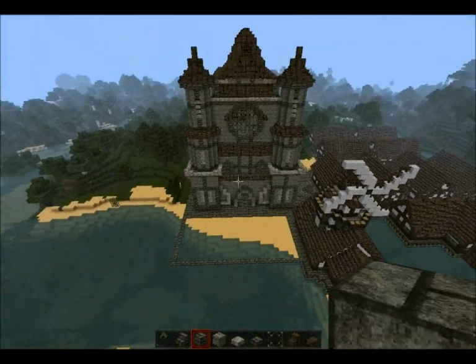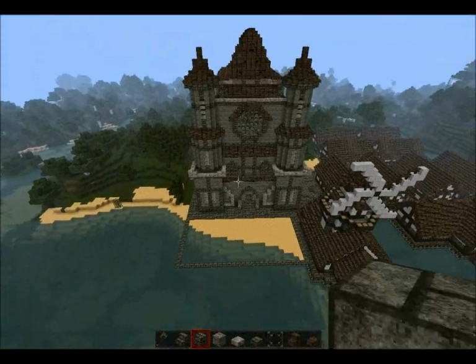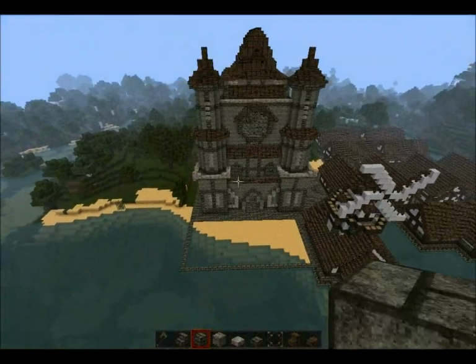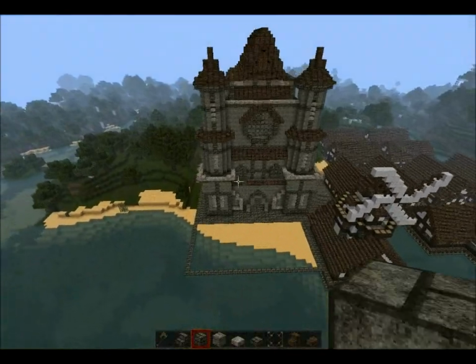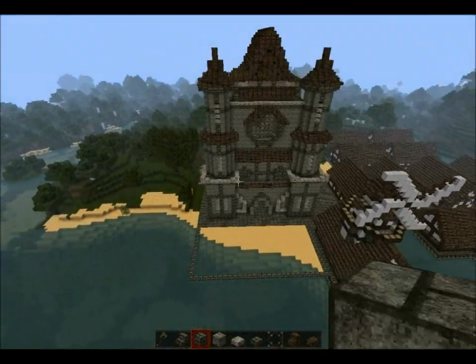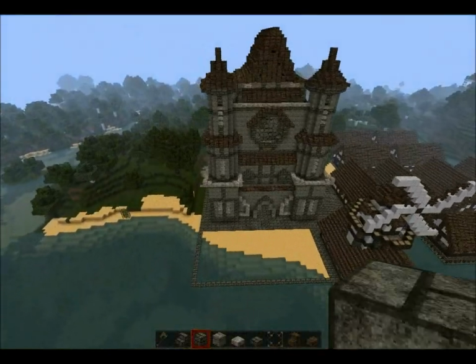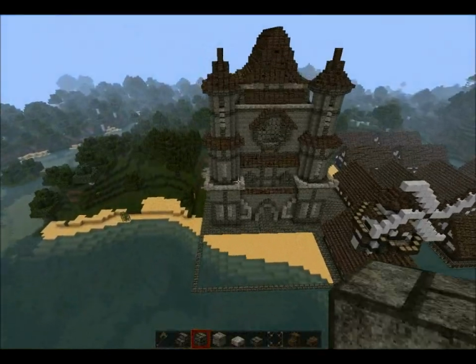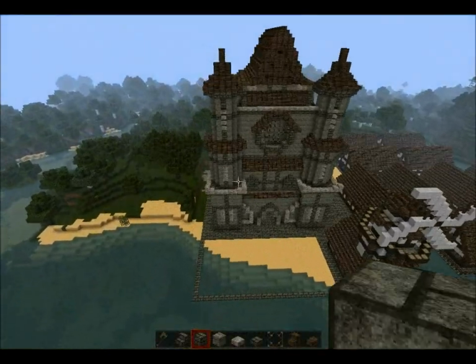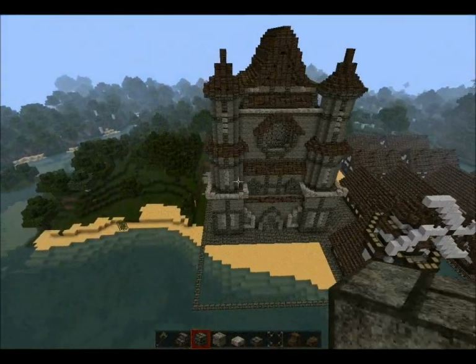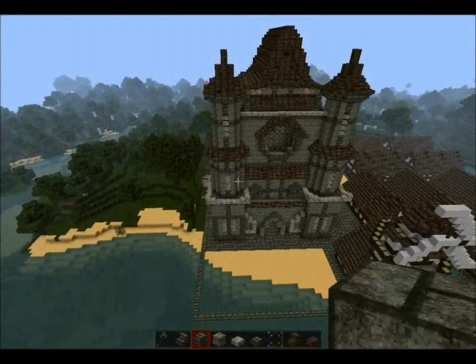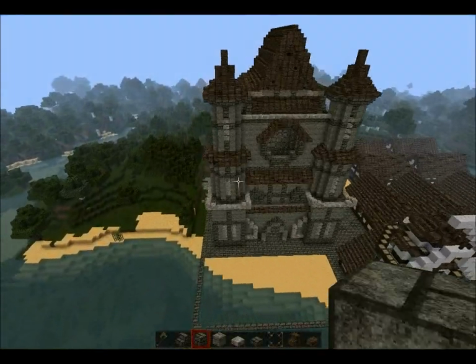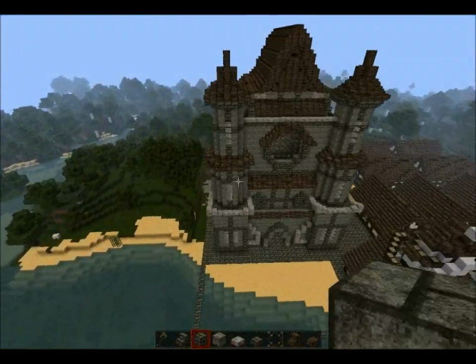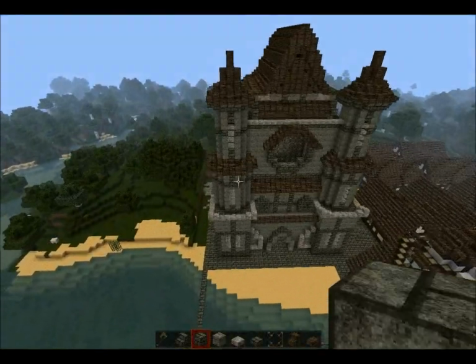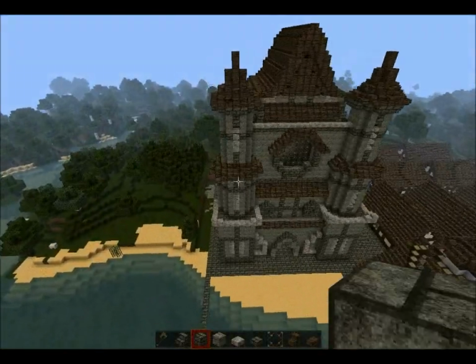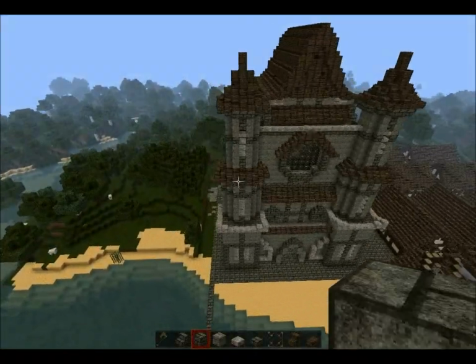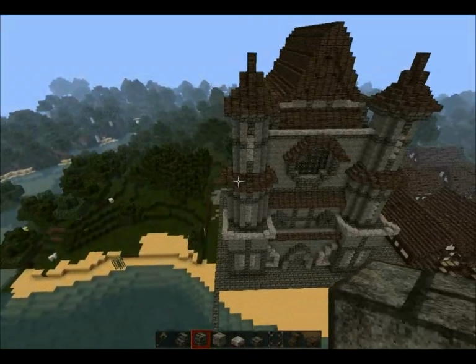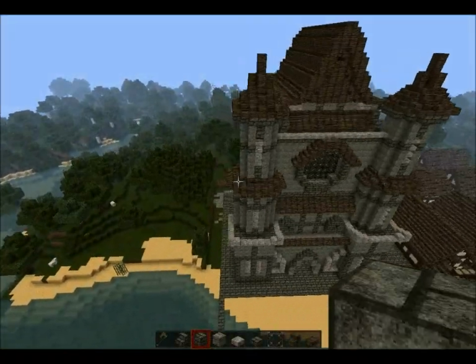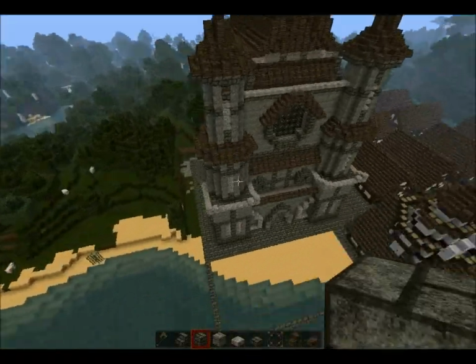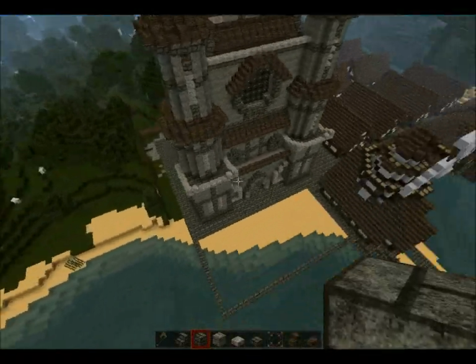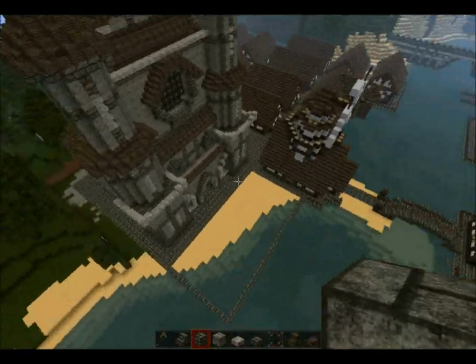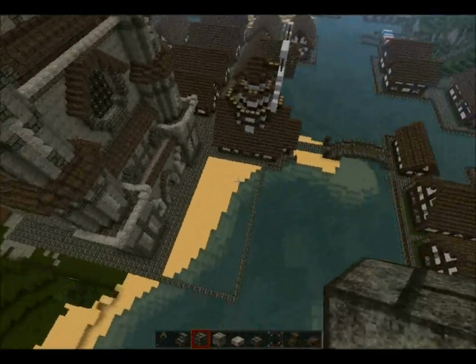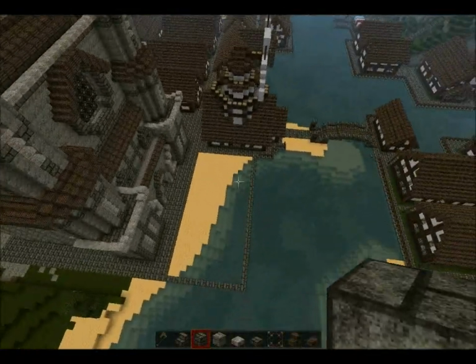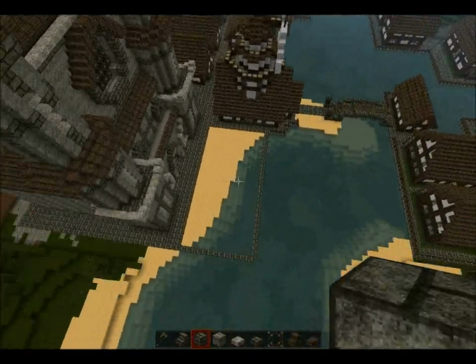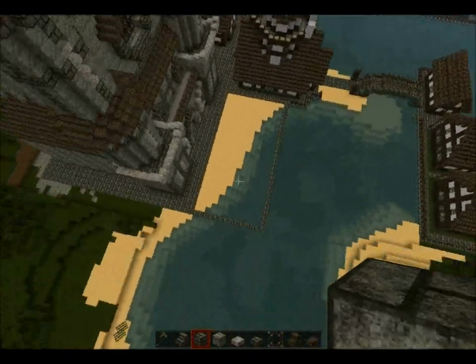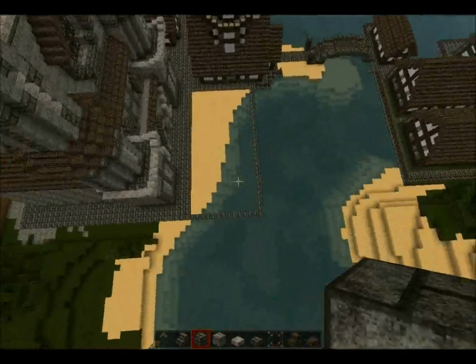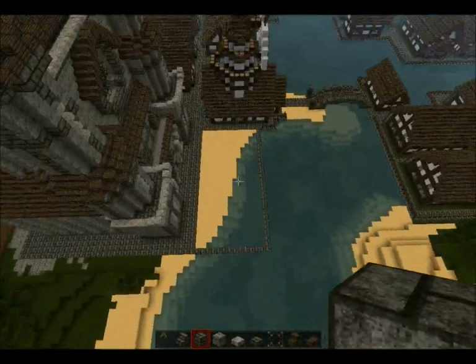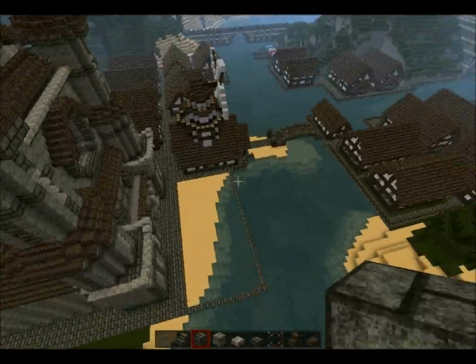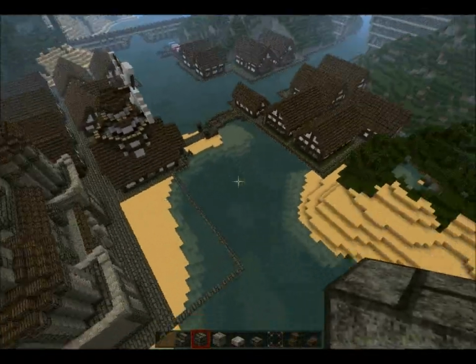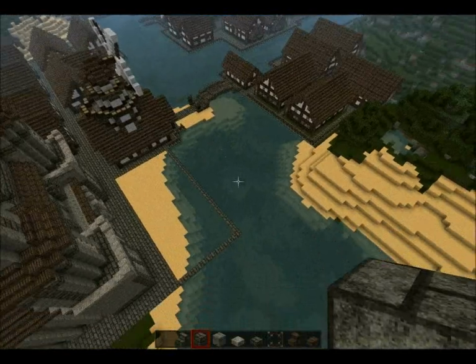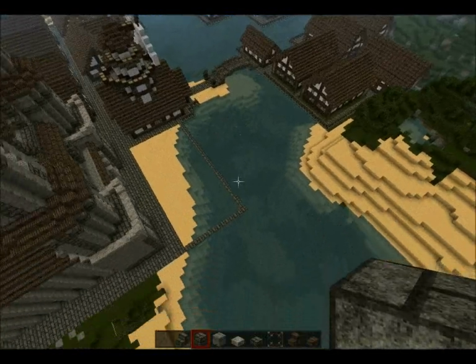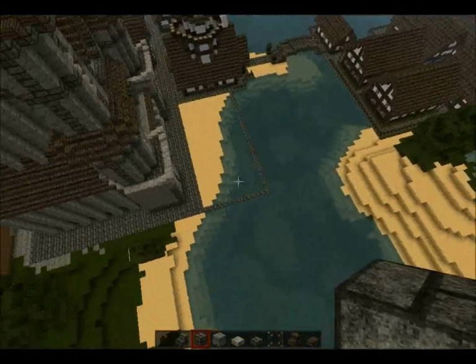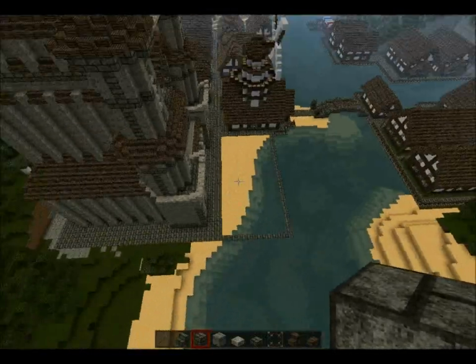This sort of house design is what I'm going for. That's the path that's coming out there.